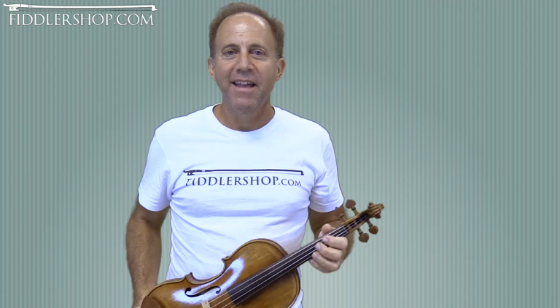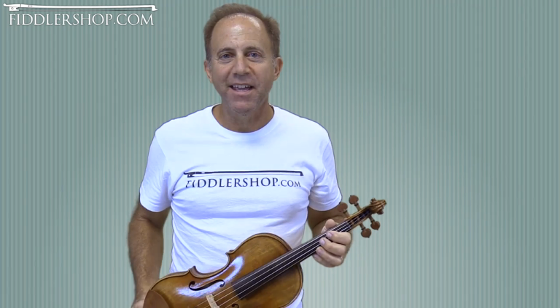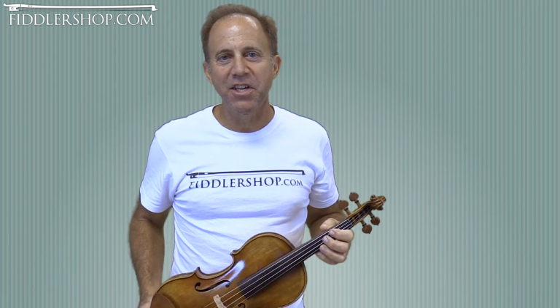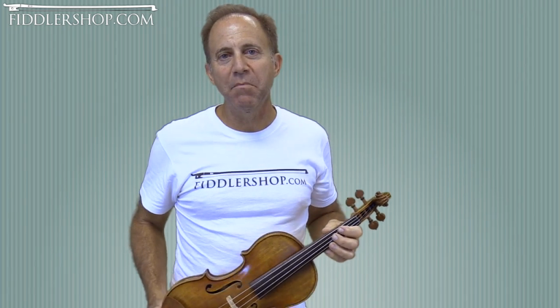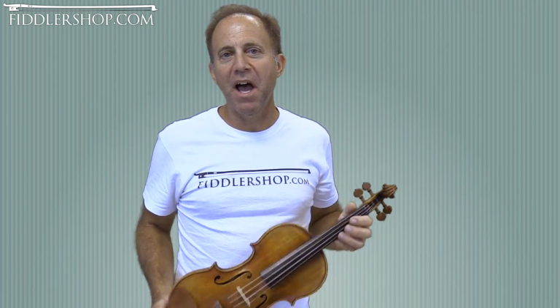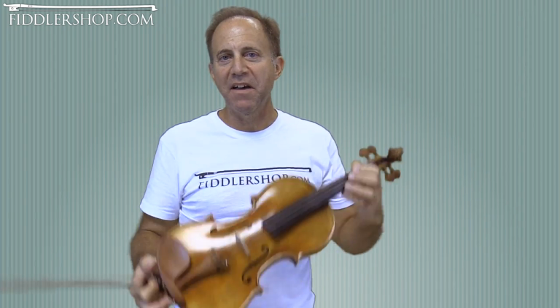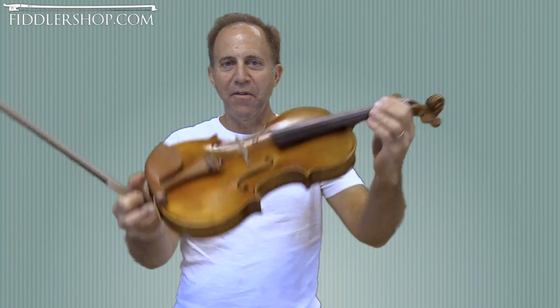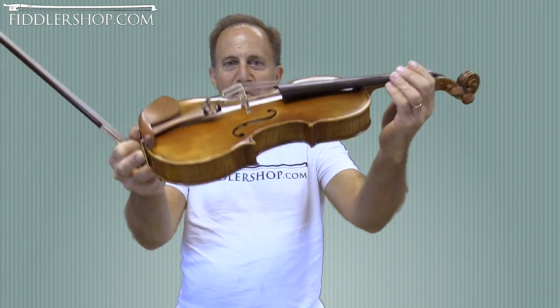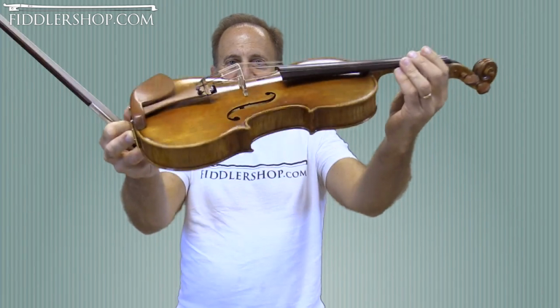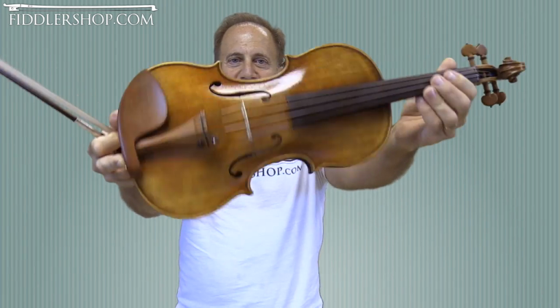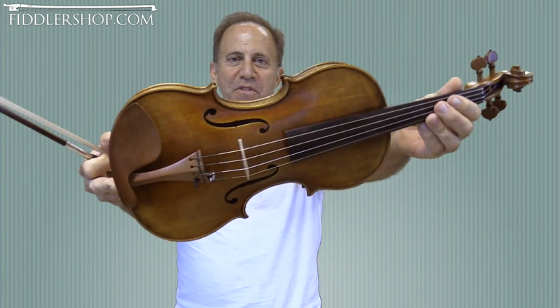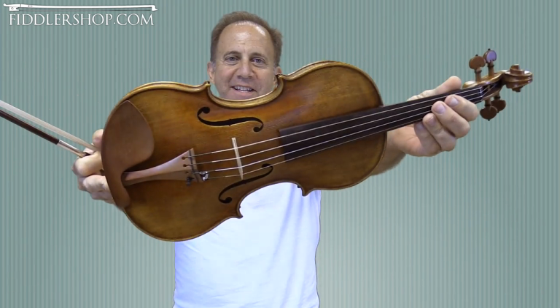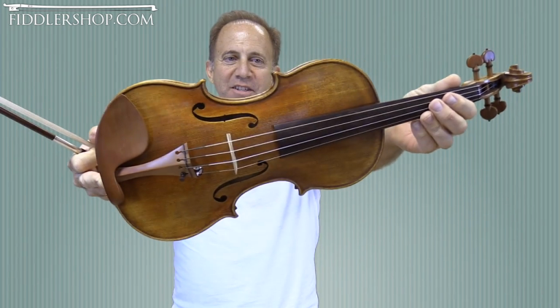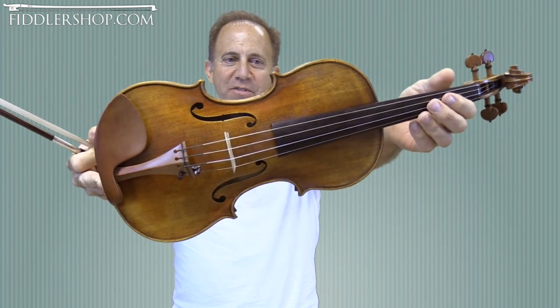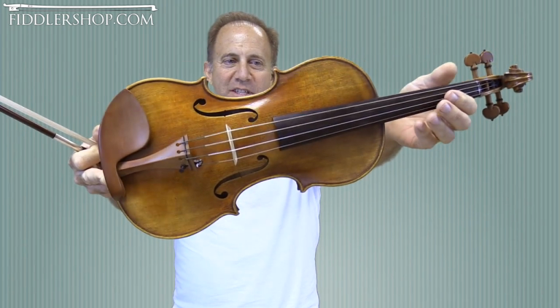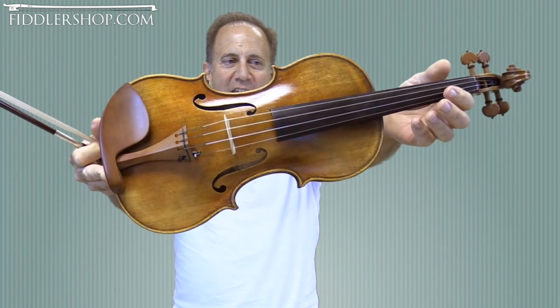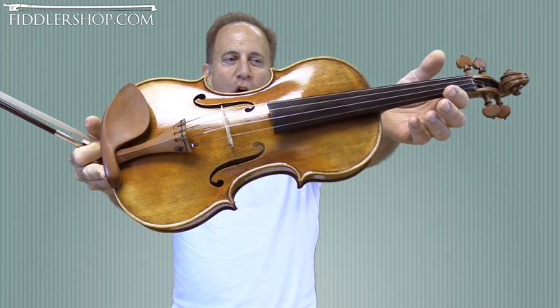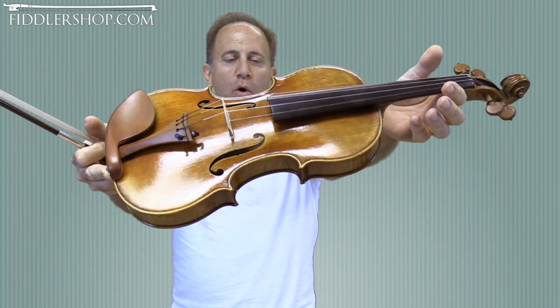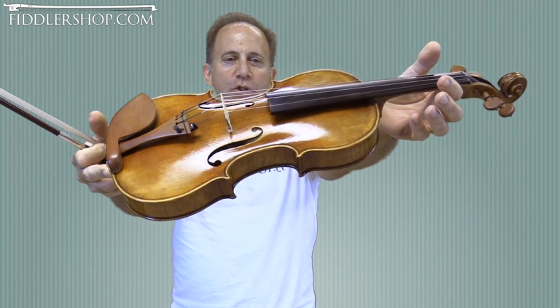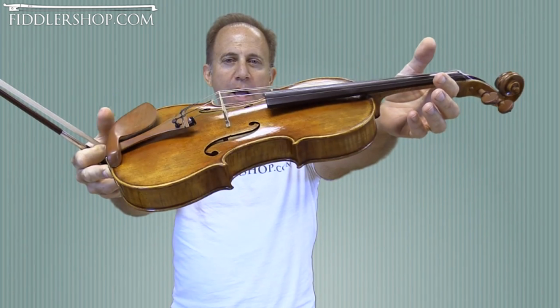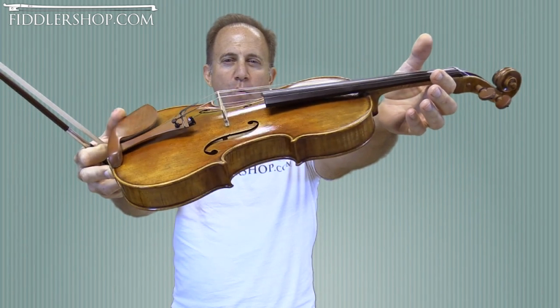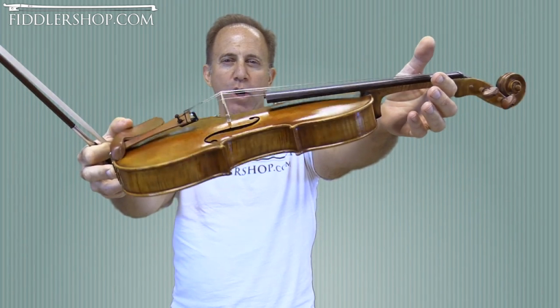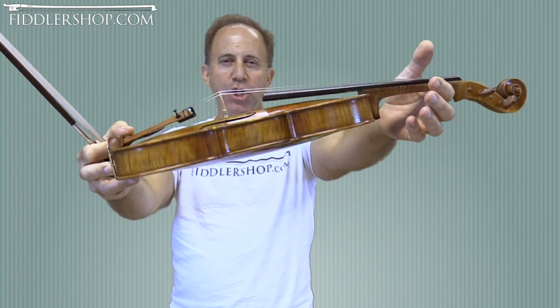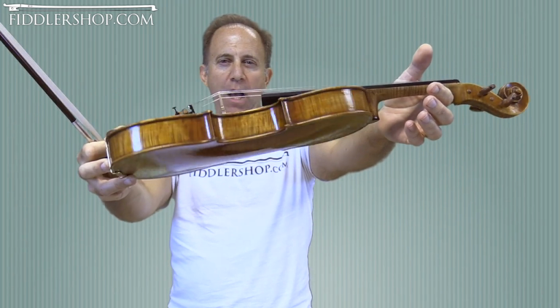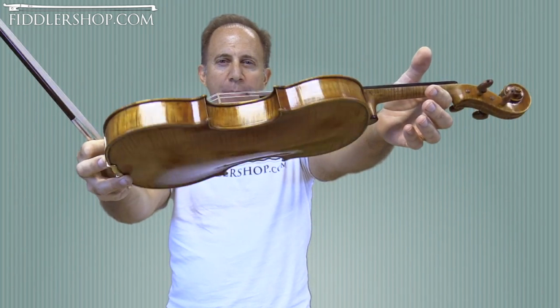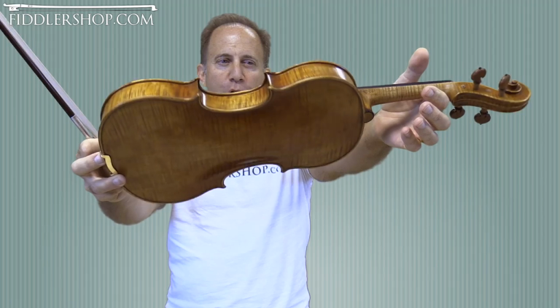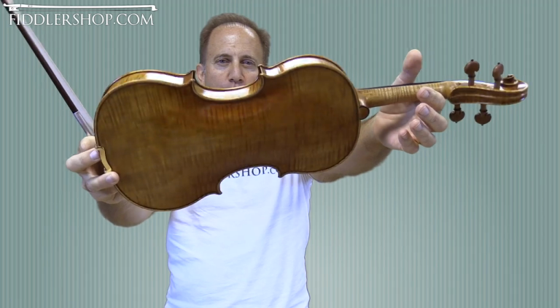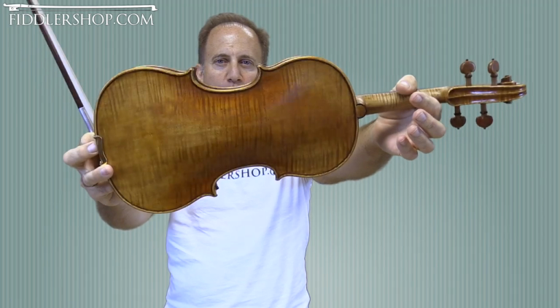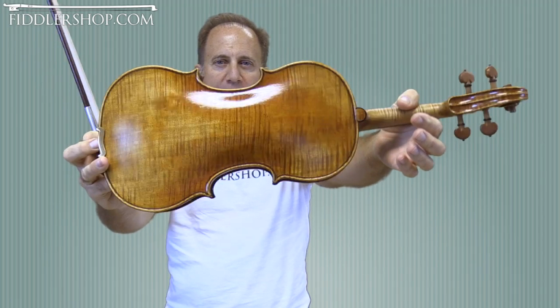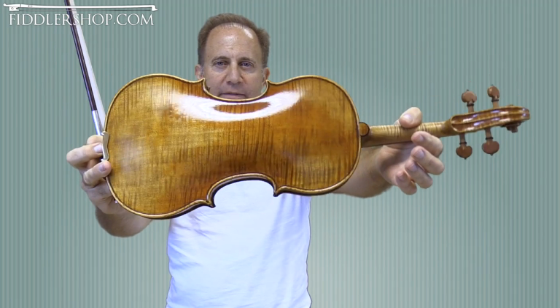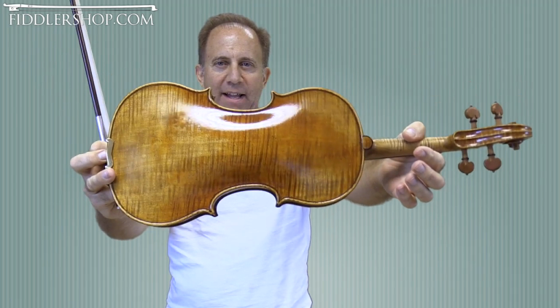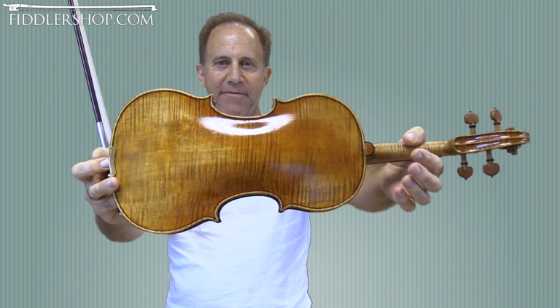Hey Jim, I have four instruments for you to listen to. This is a Holstein Workshop Lord Wilton Violin.